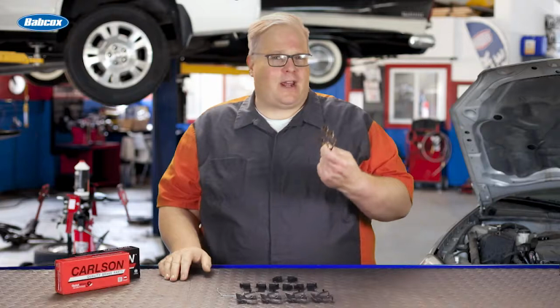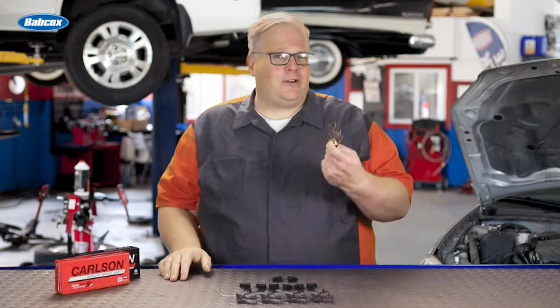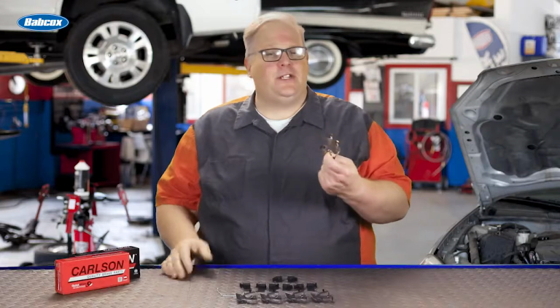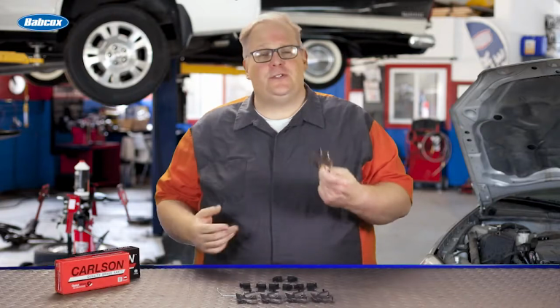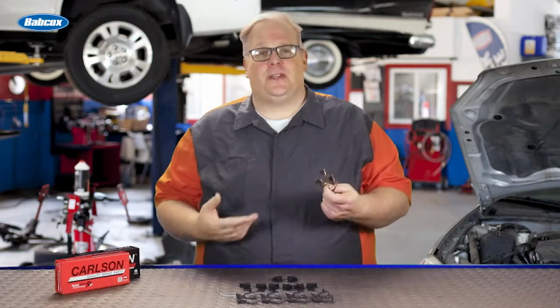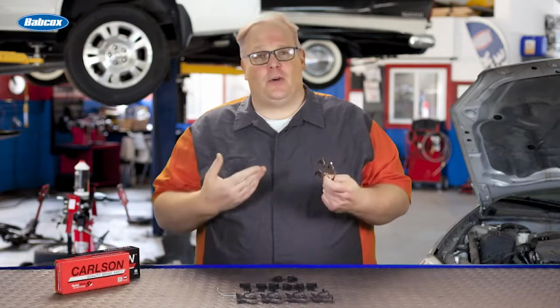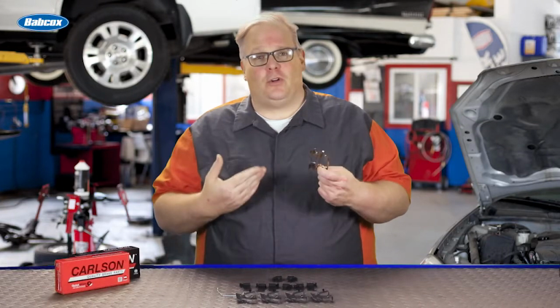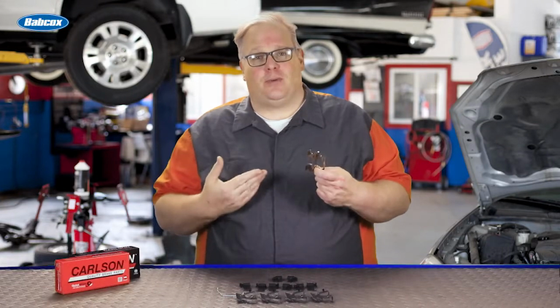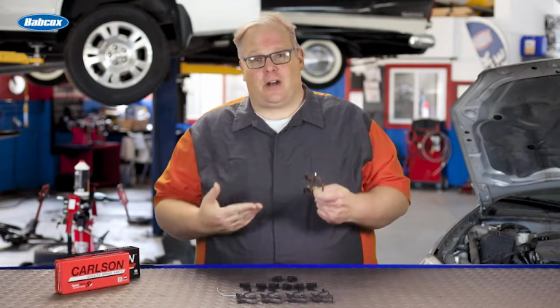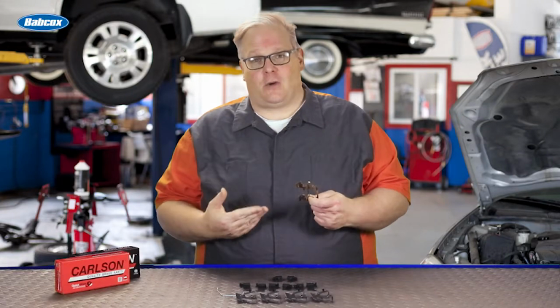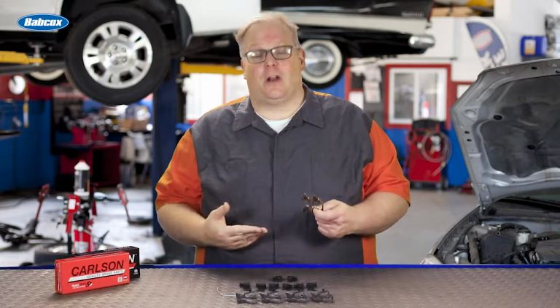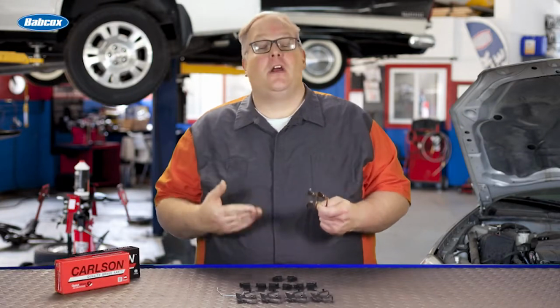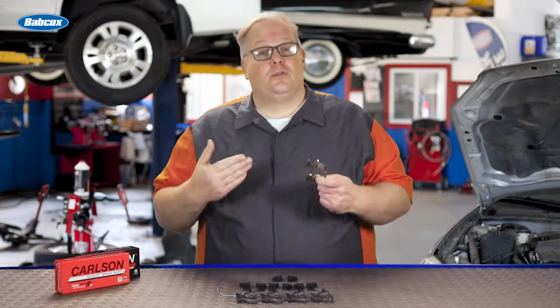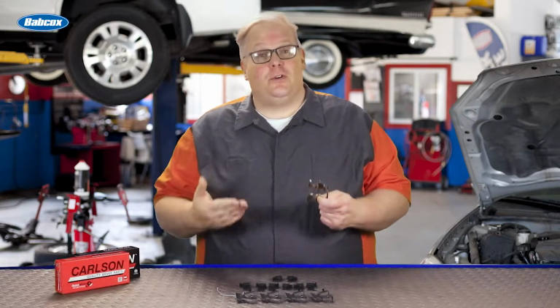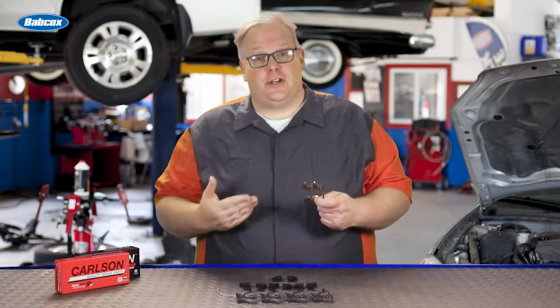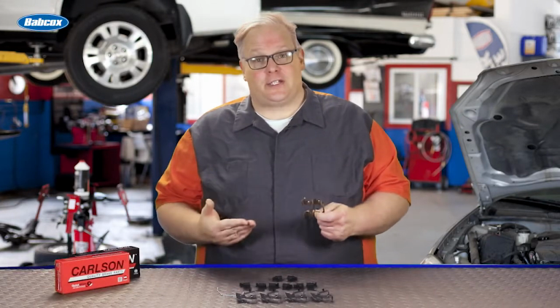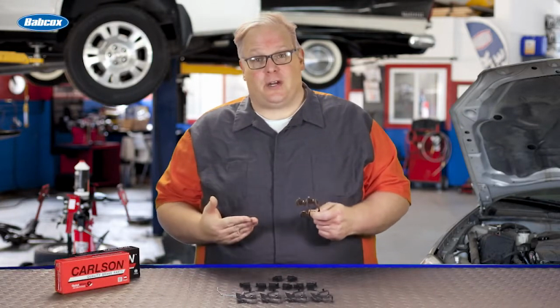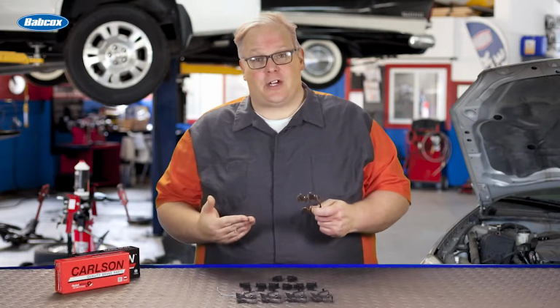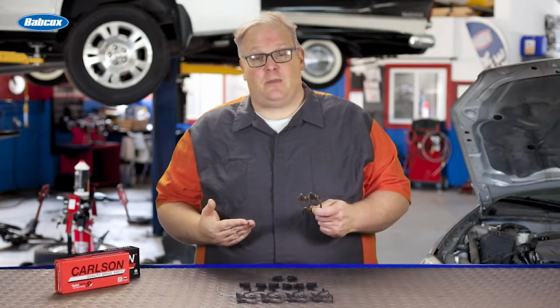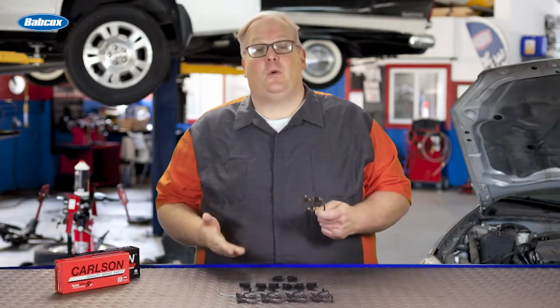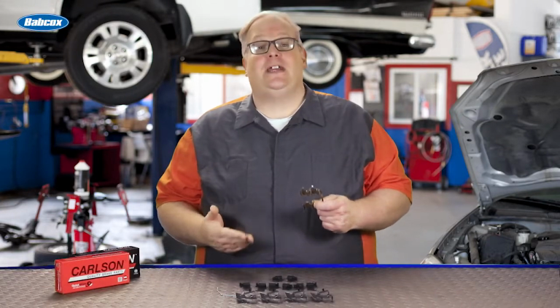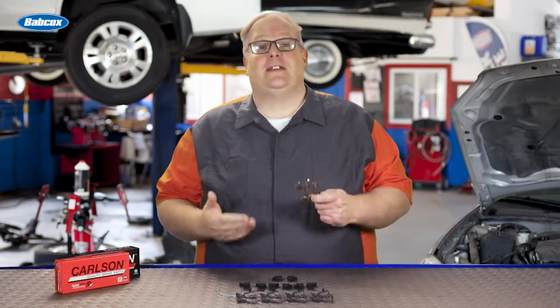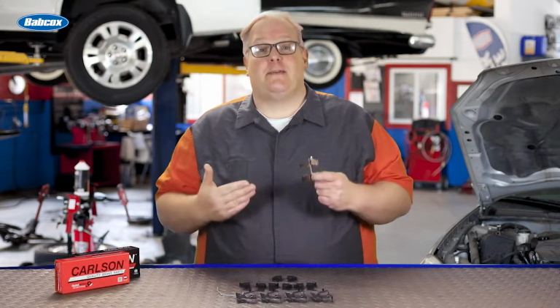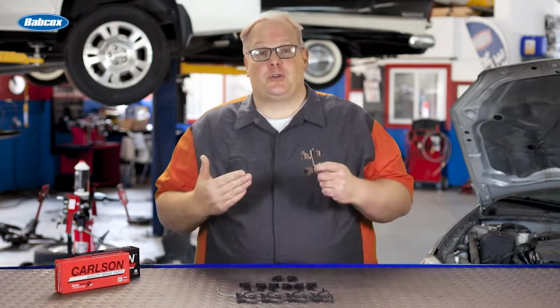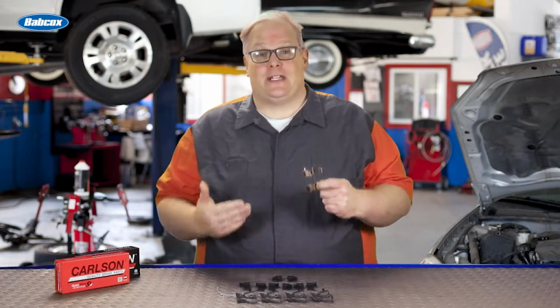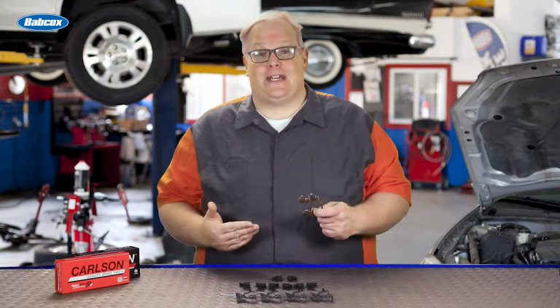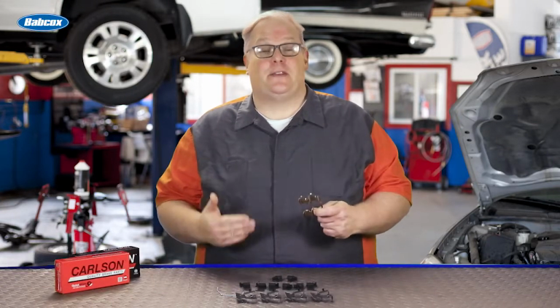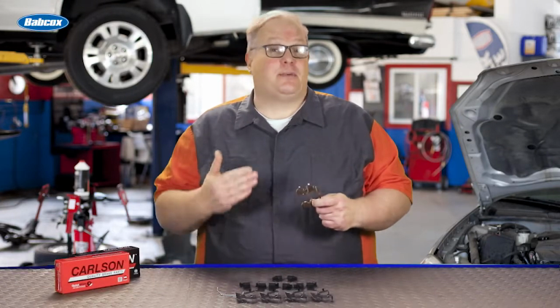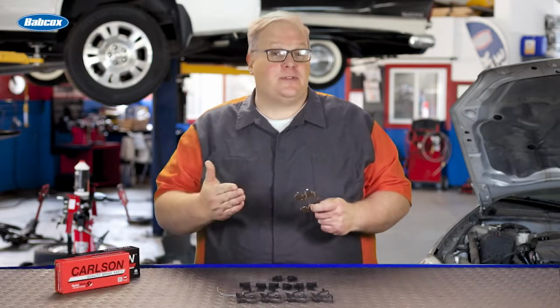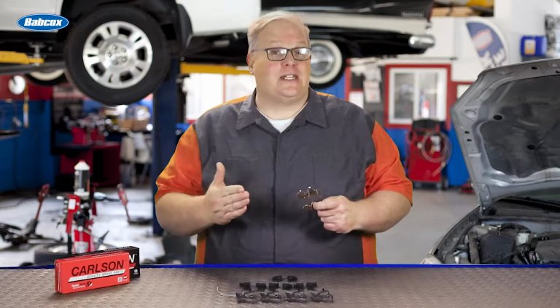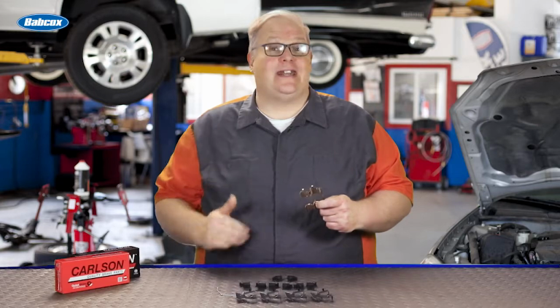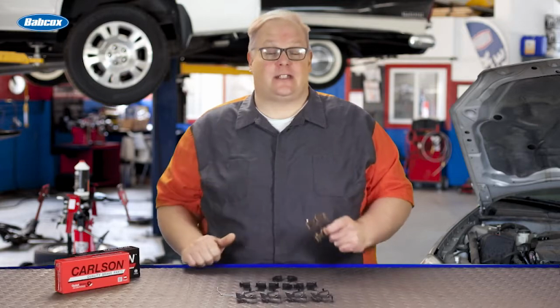How can using old brake hardware ruin your next brake job? We have laboratory data that proves it.